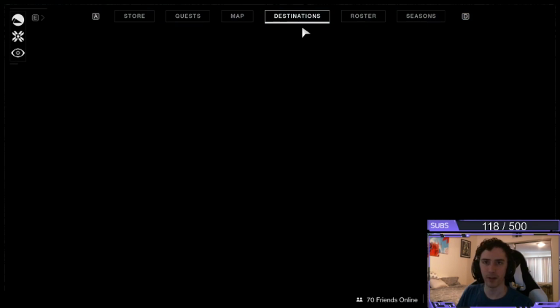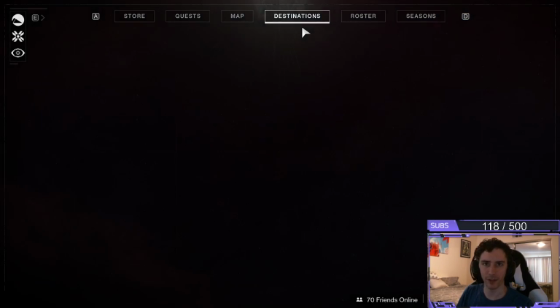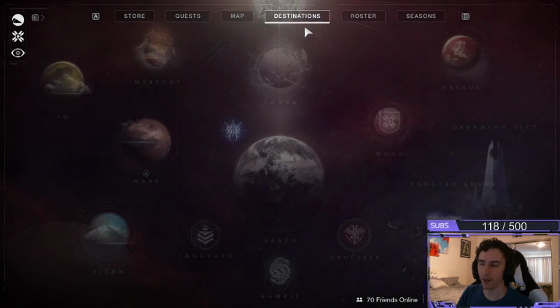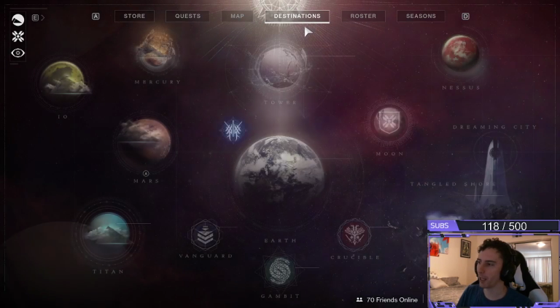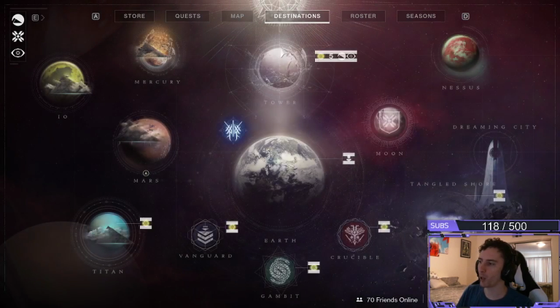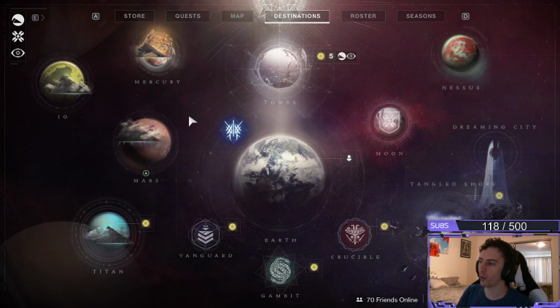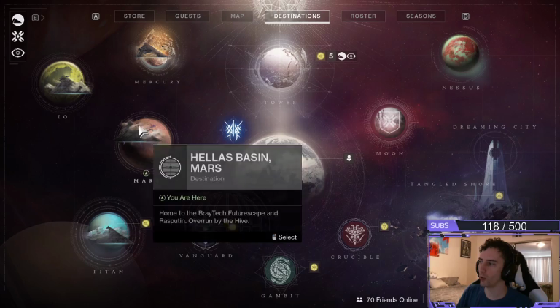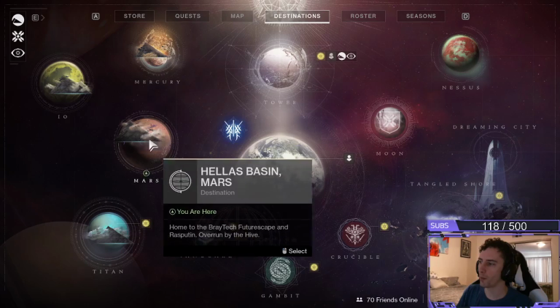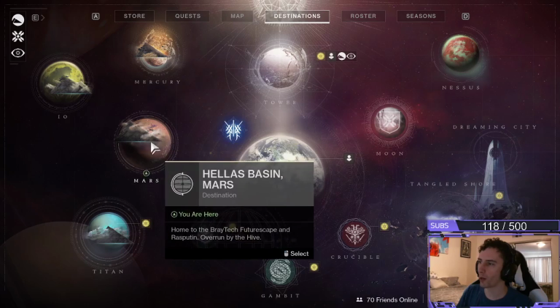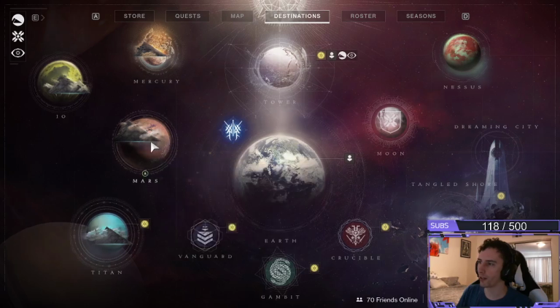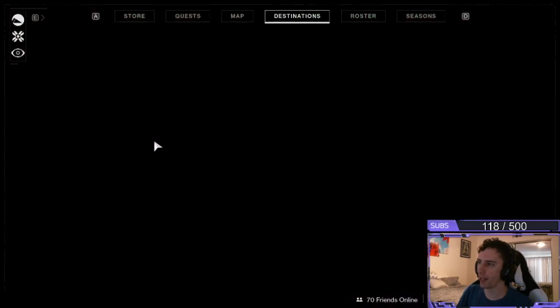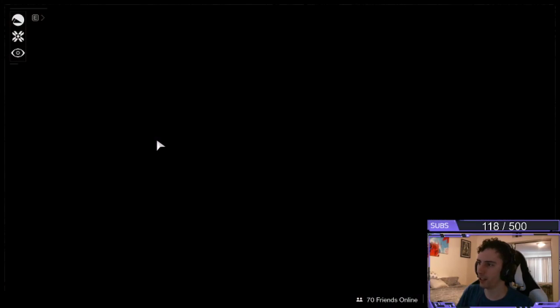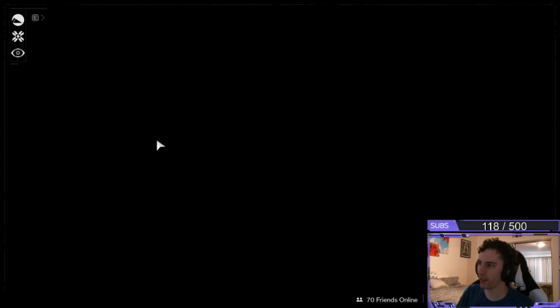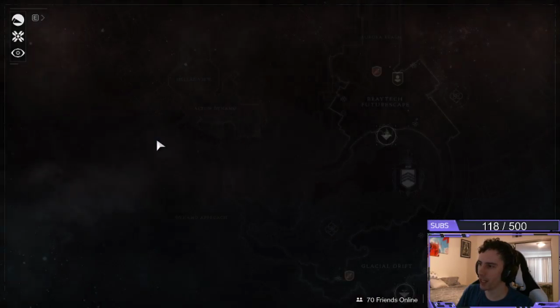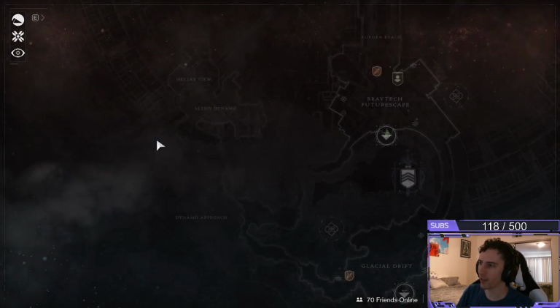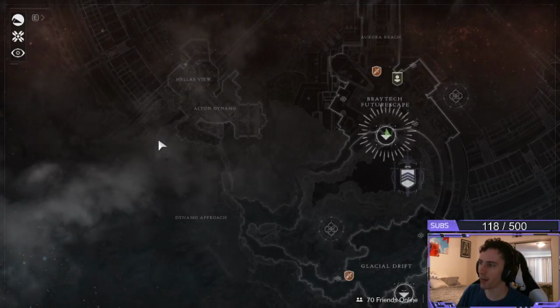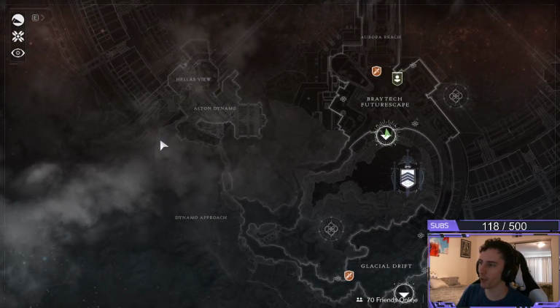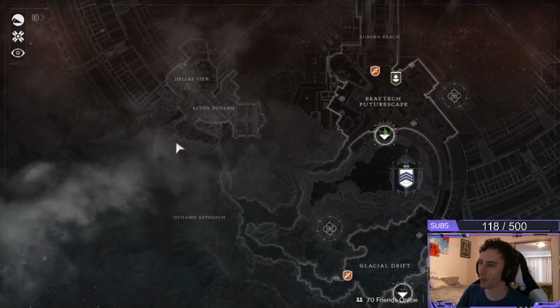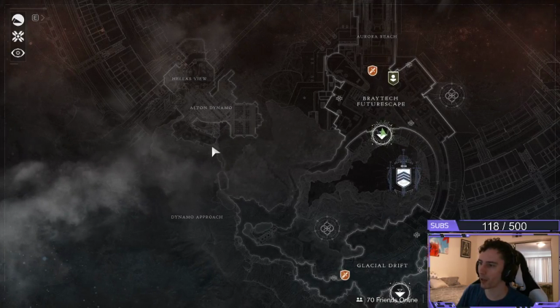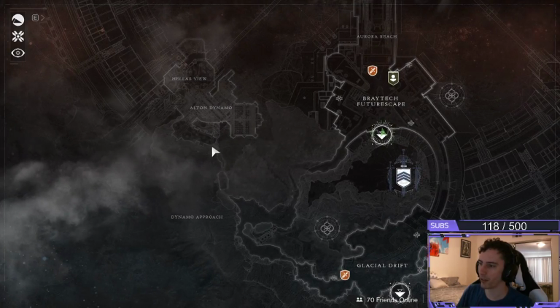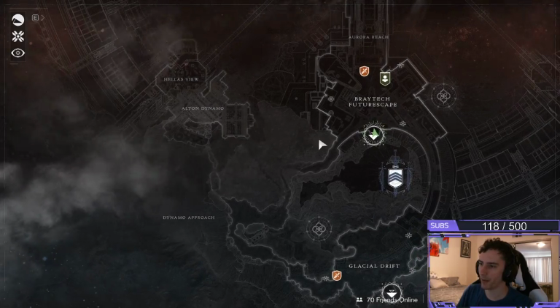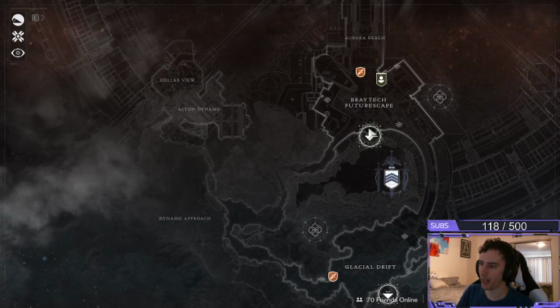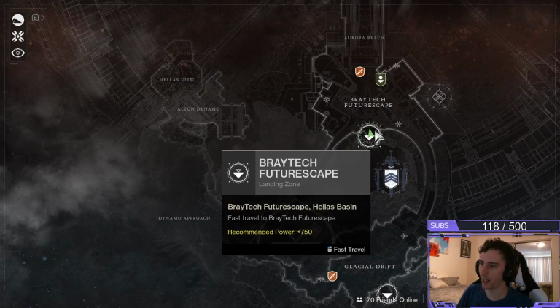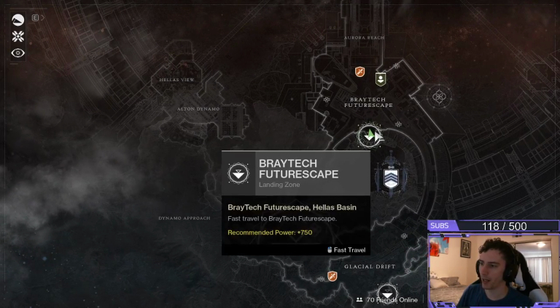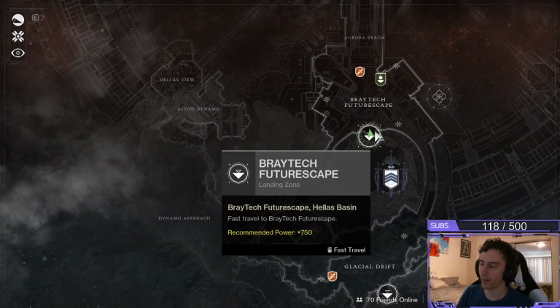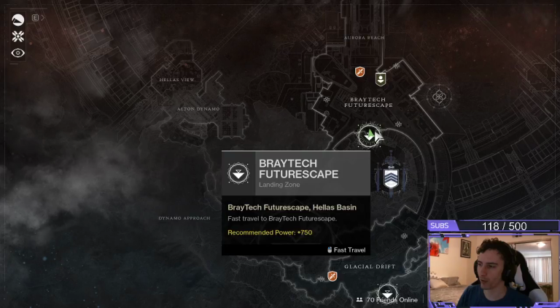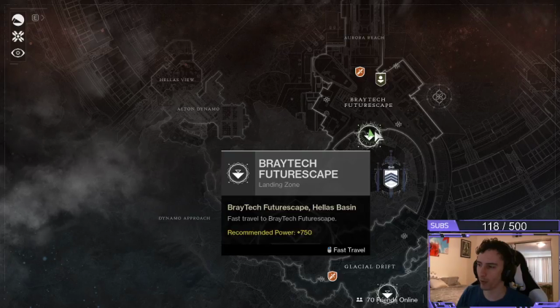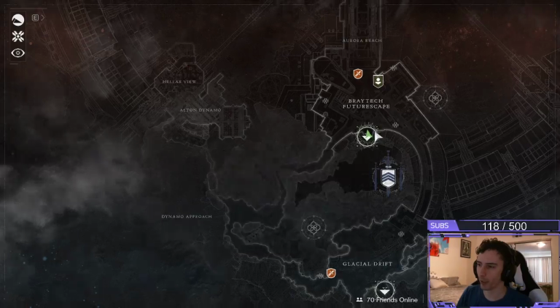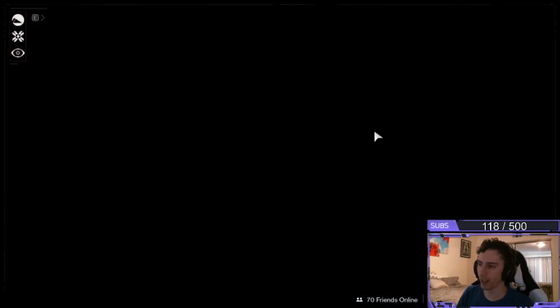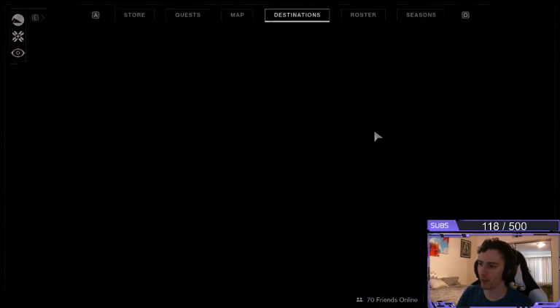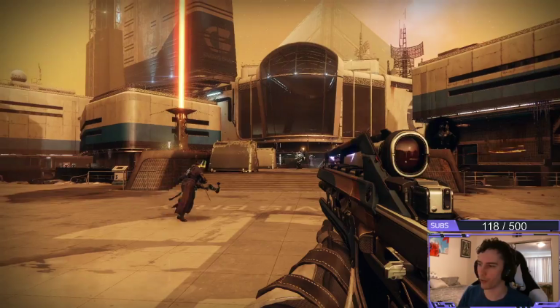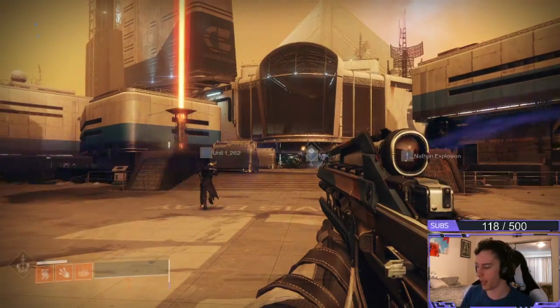First step, you gotta go to Mars. Head to your destinations tab, click on Mars on the left there, and then fast travel to Braytech Futurescape.